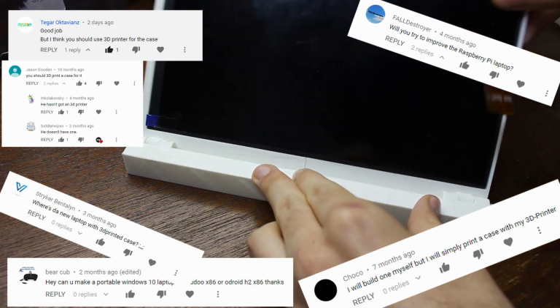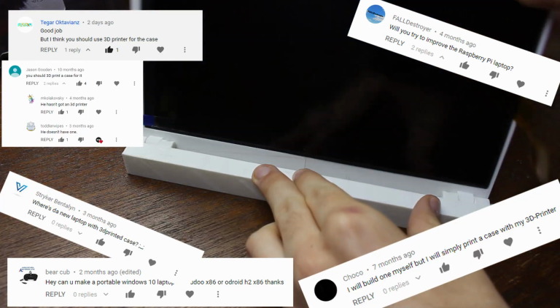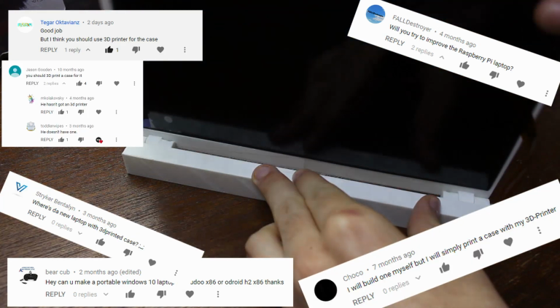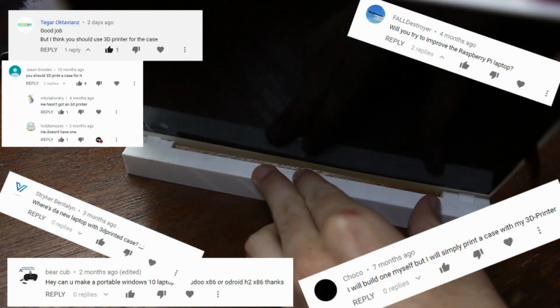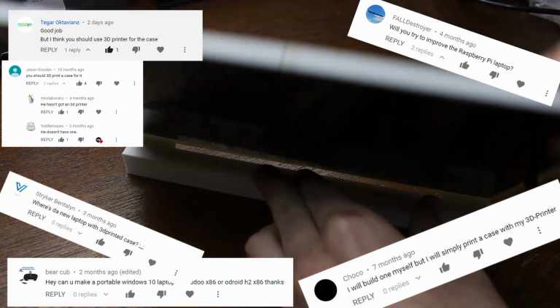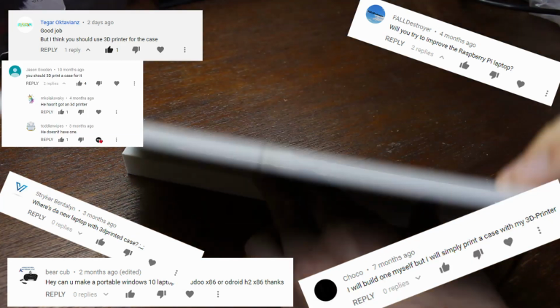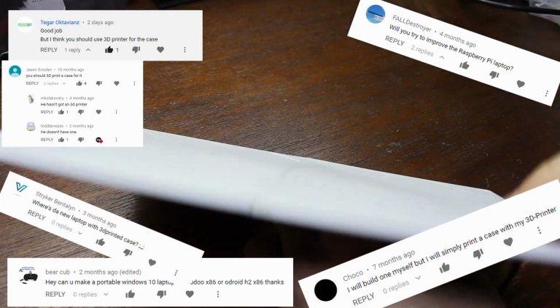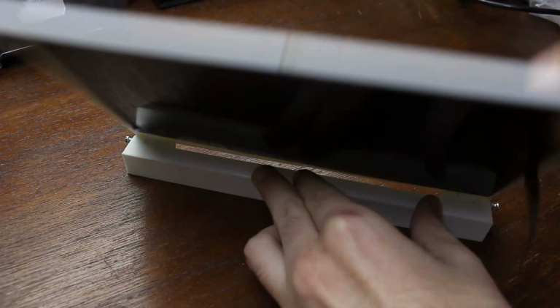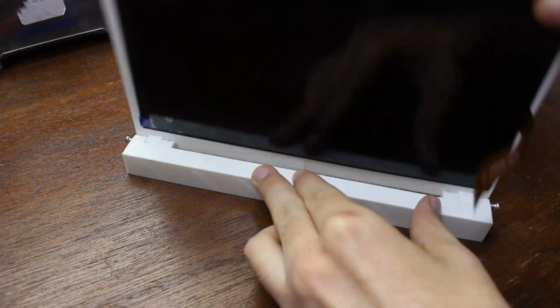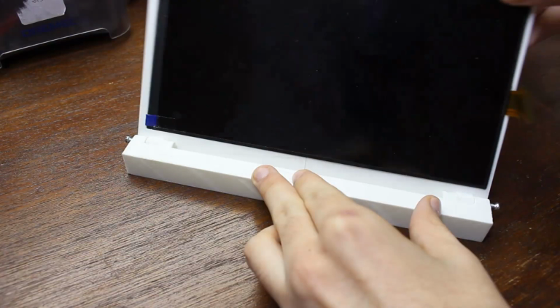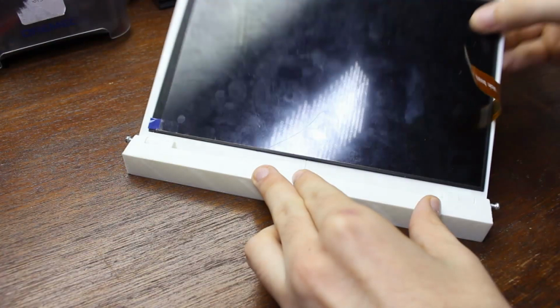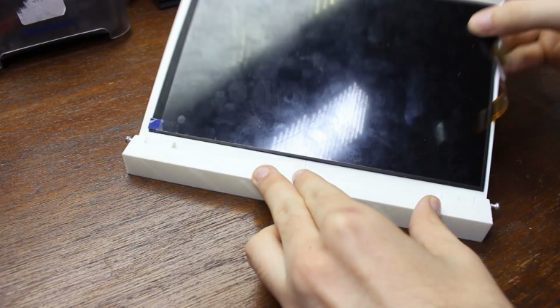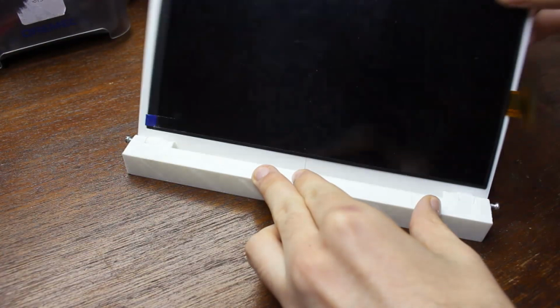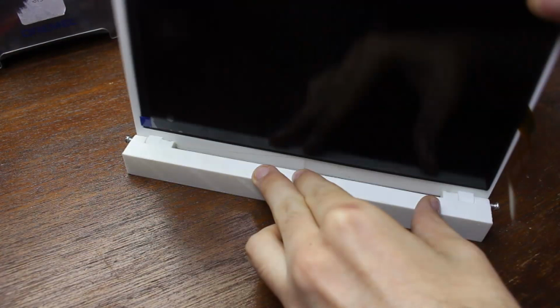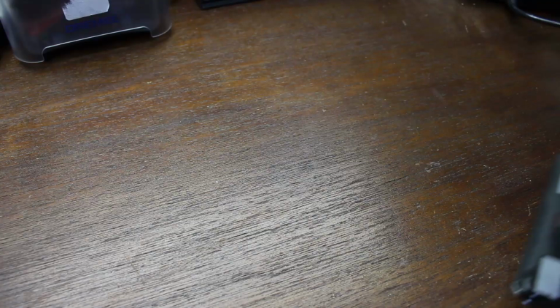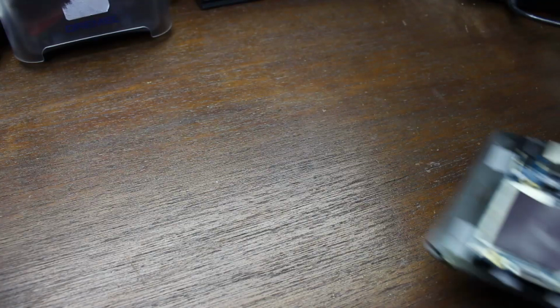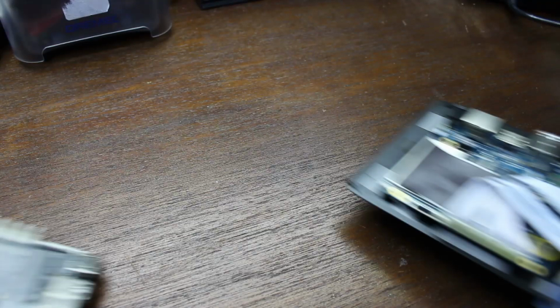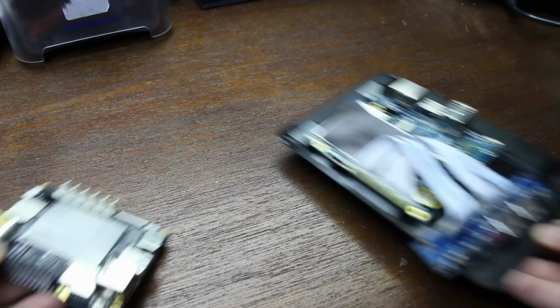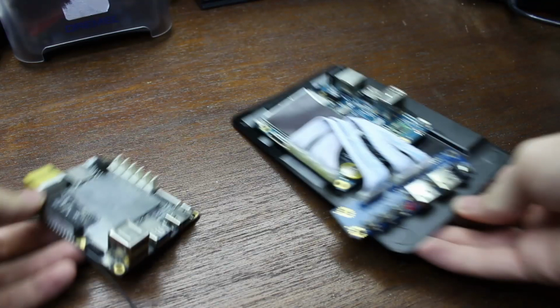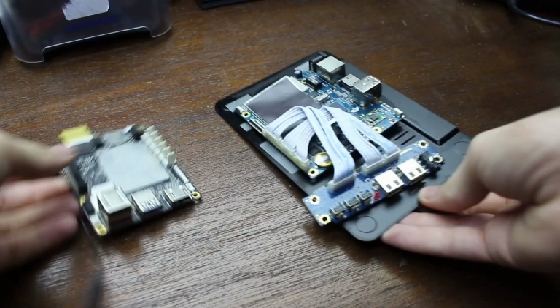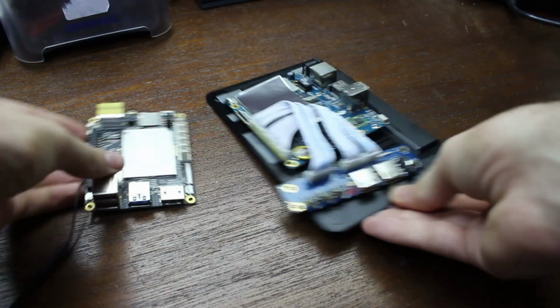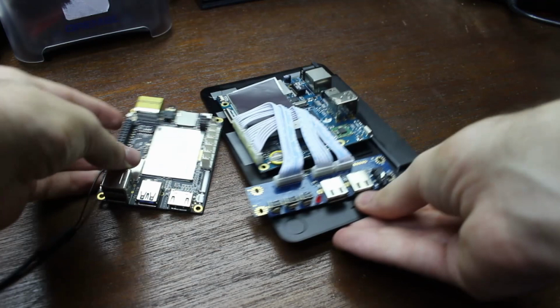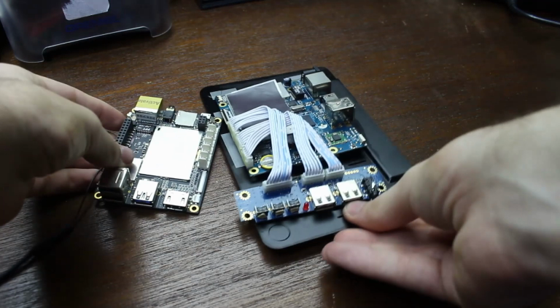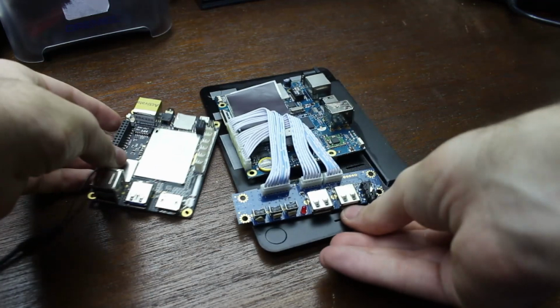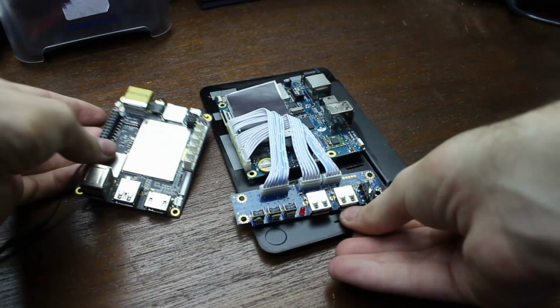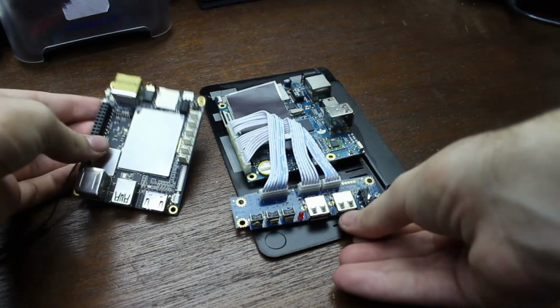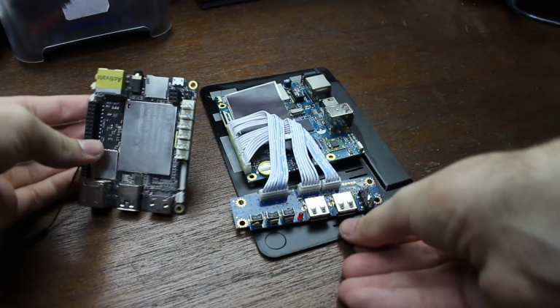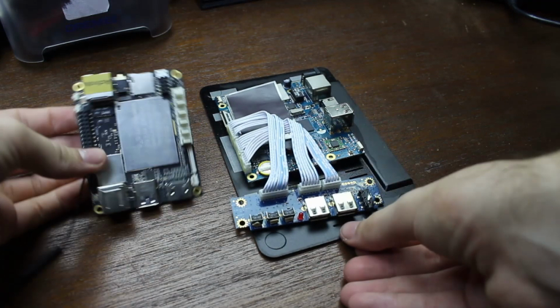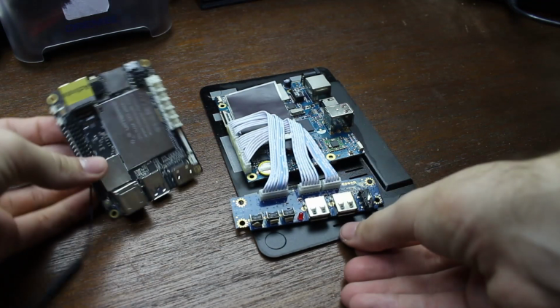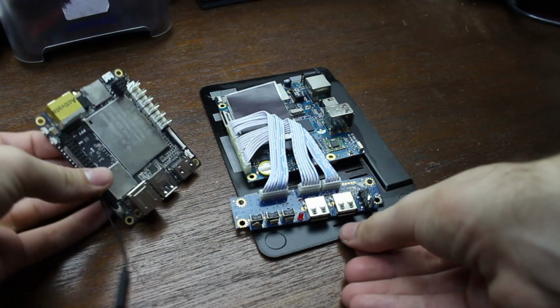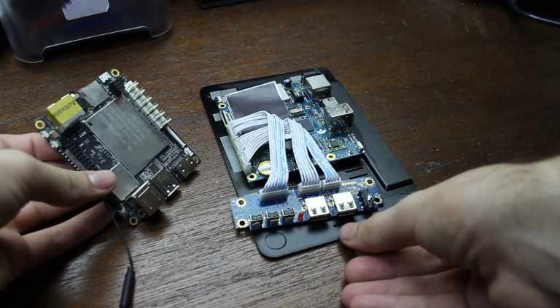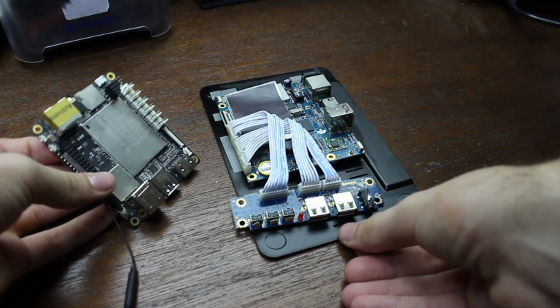After spending weeks and hundreds of dollars on it, it broke. And that's two months waiting time on the replacement.